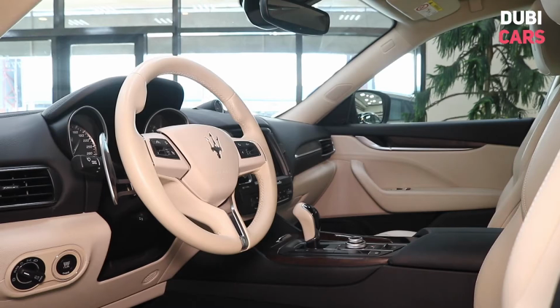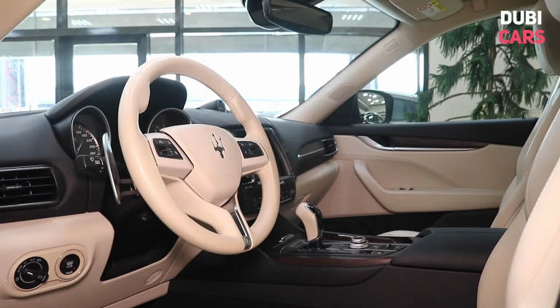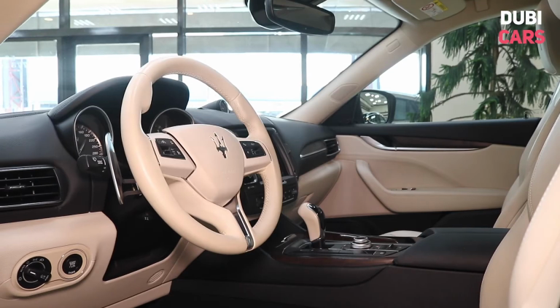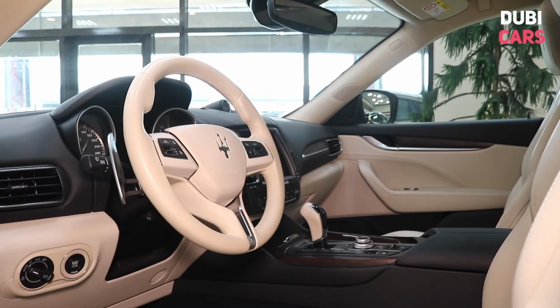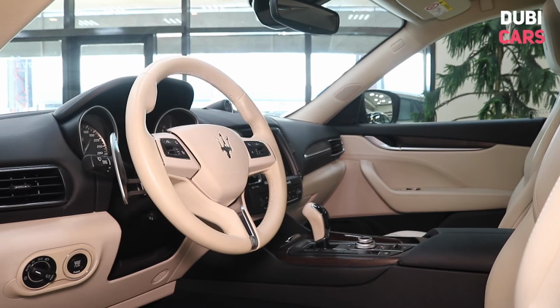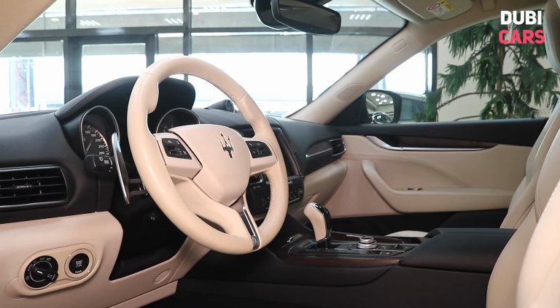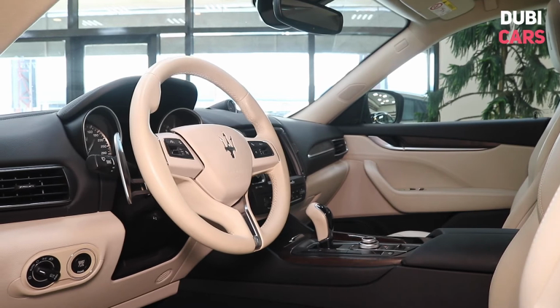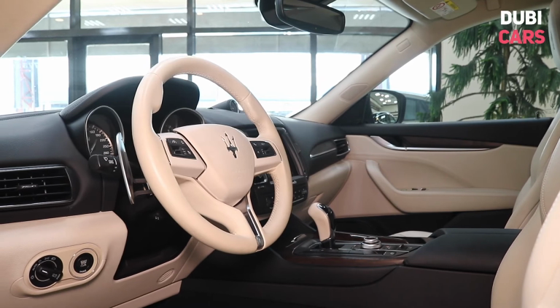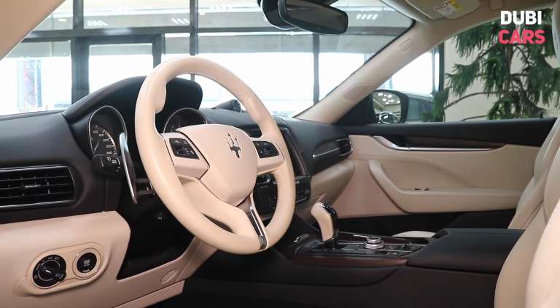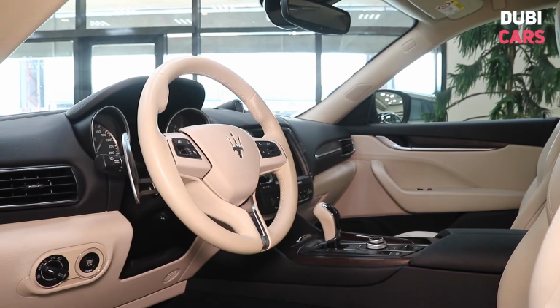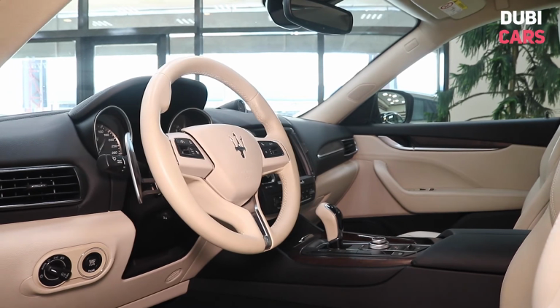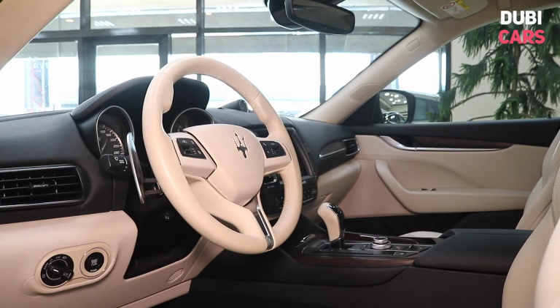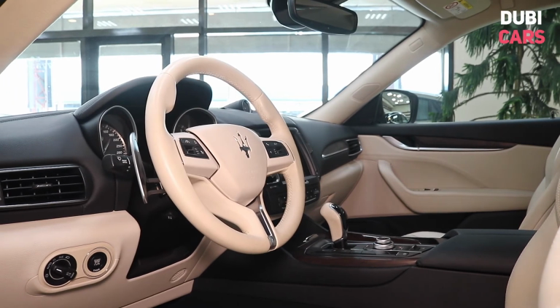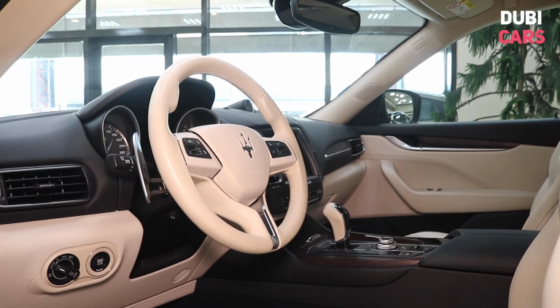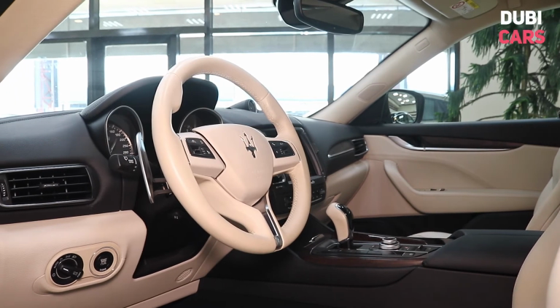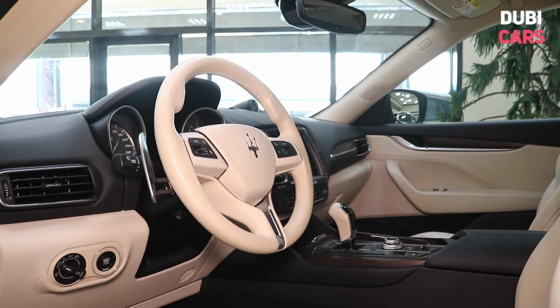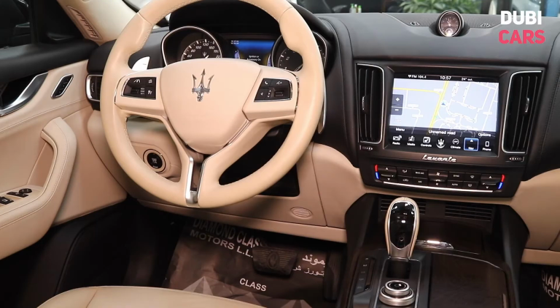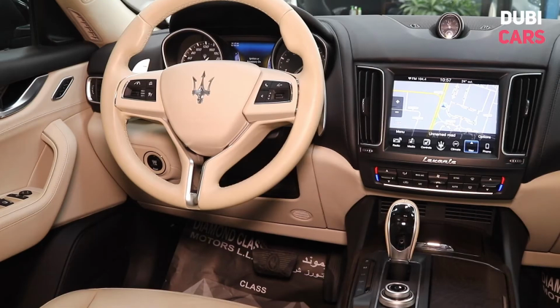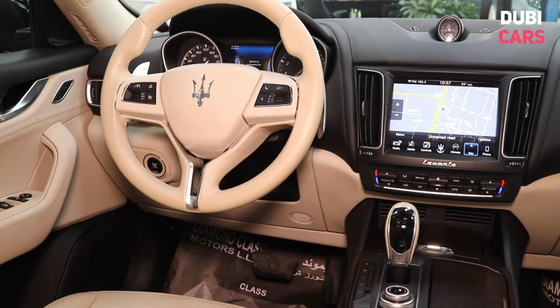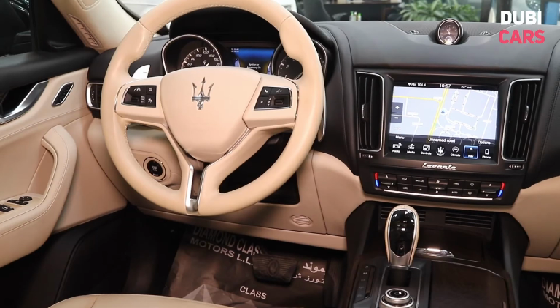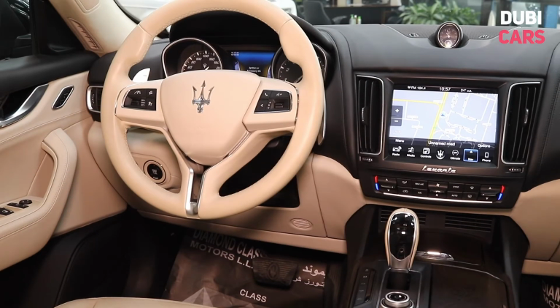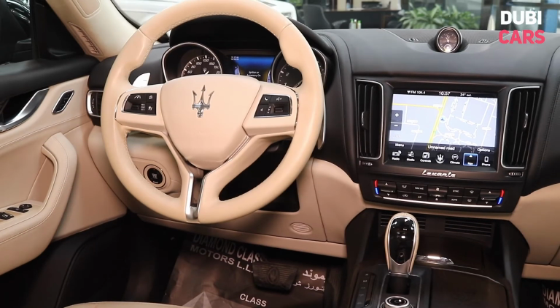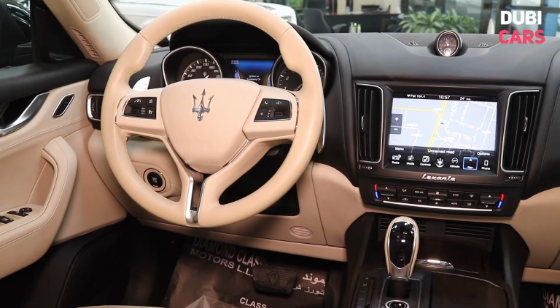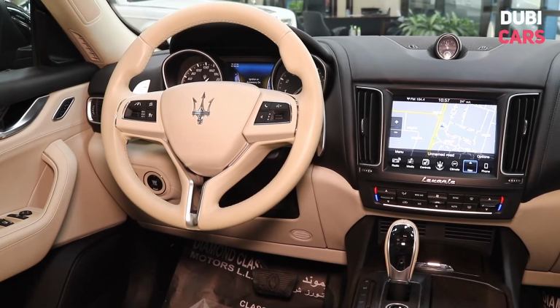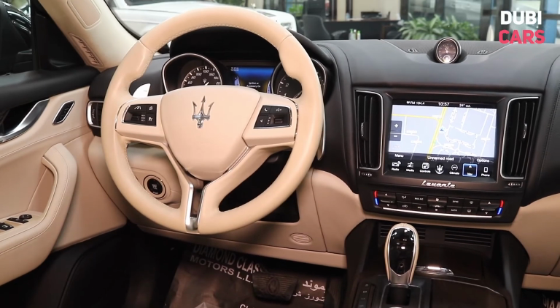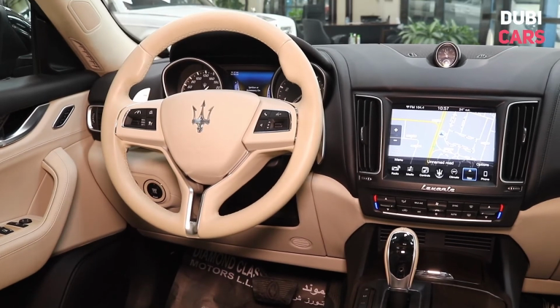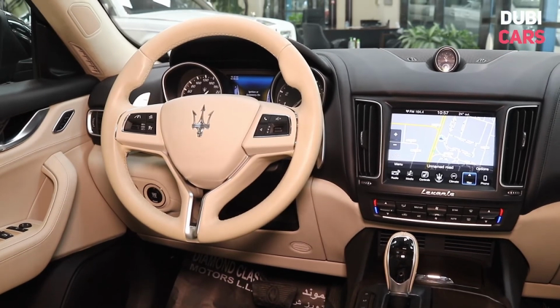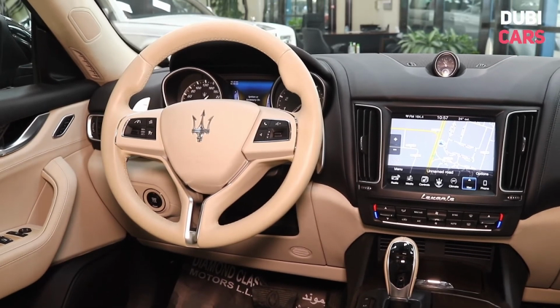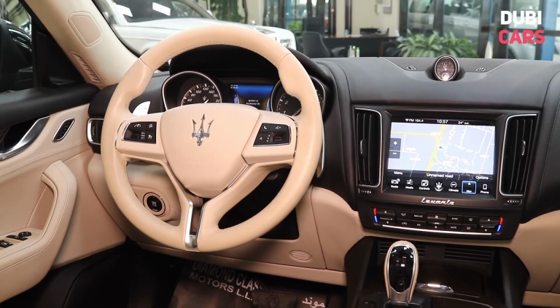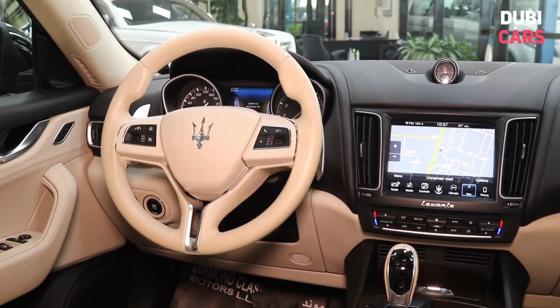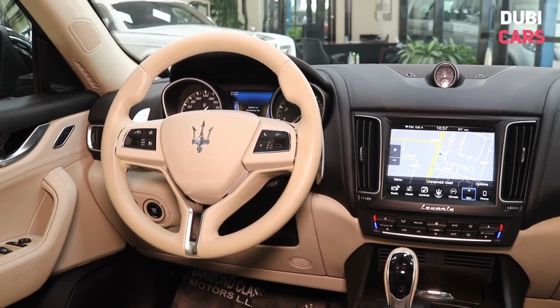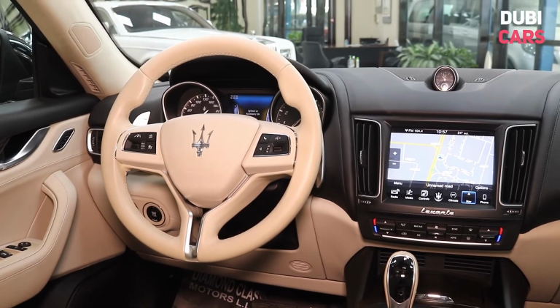Other features include cruise control, paddle shifters, electric sunroof, memory seats and more.